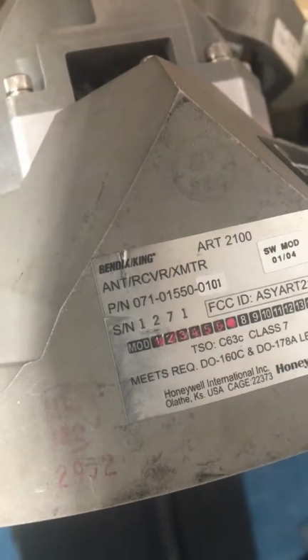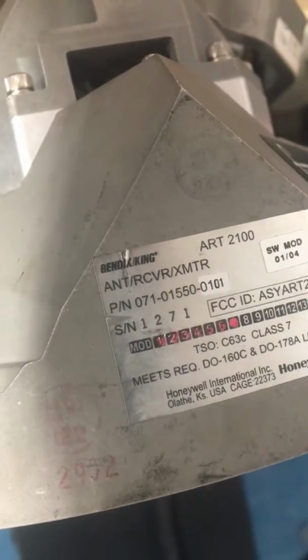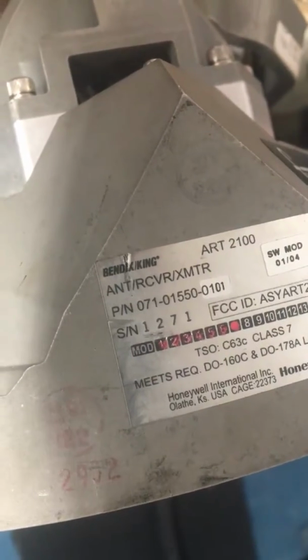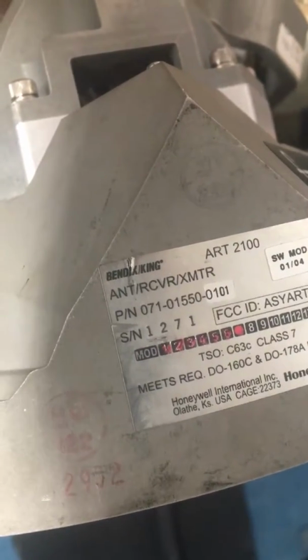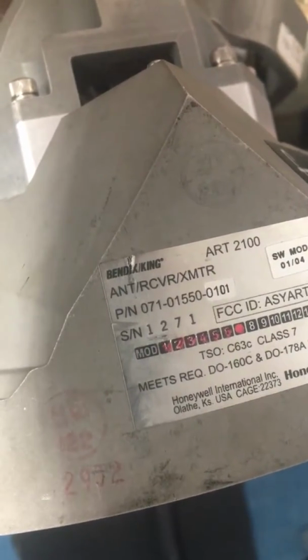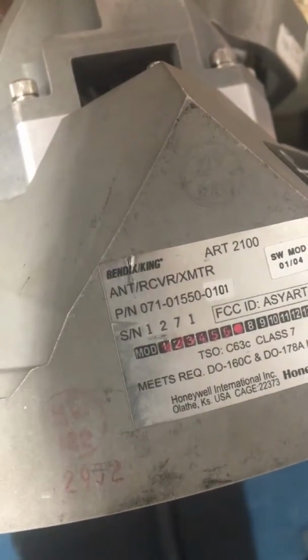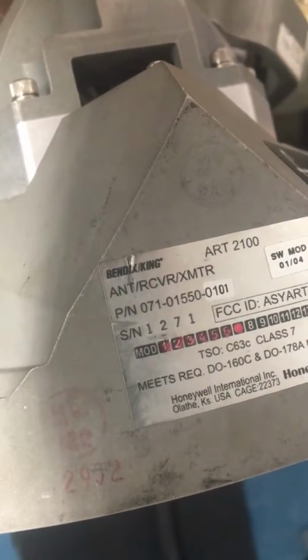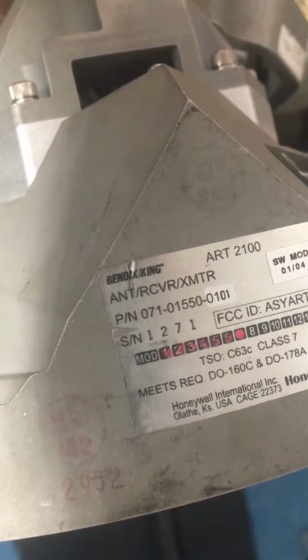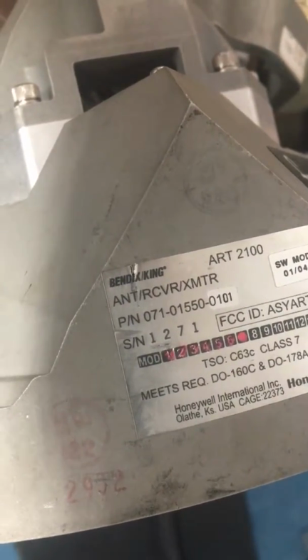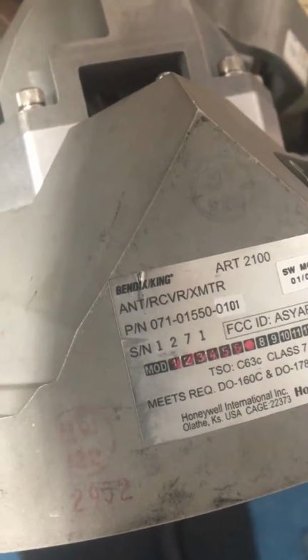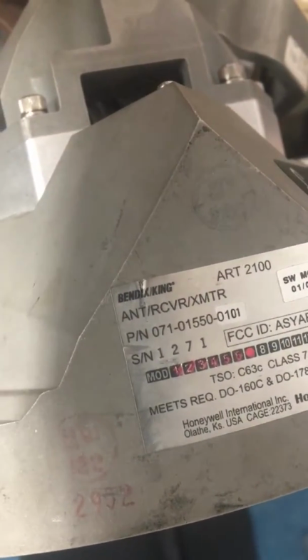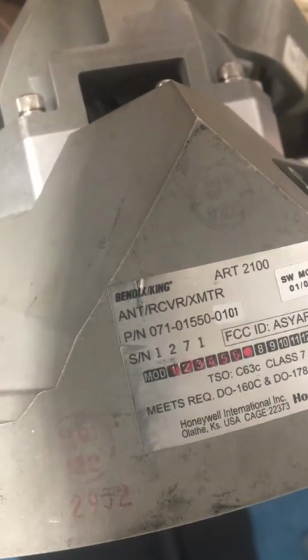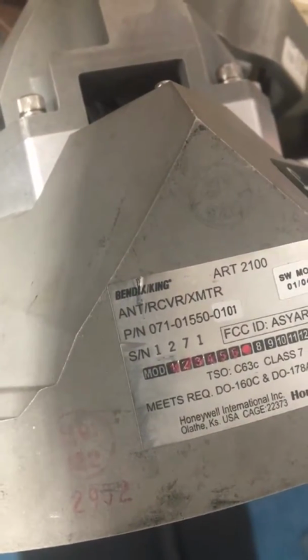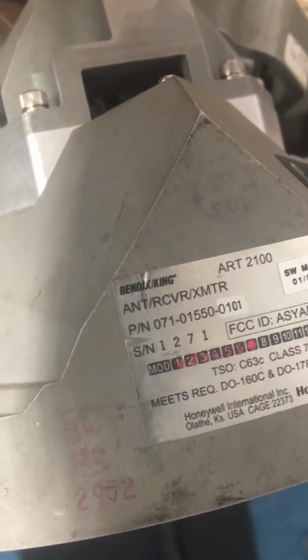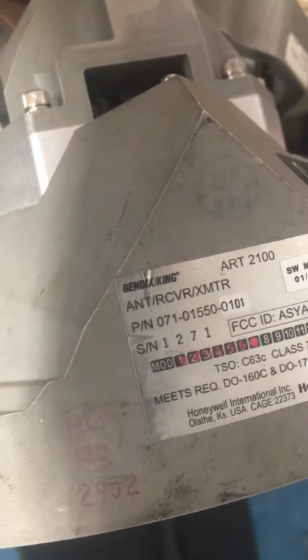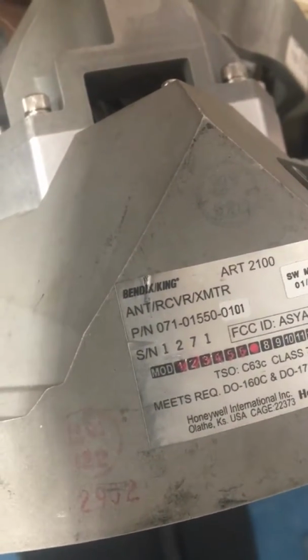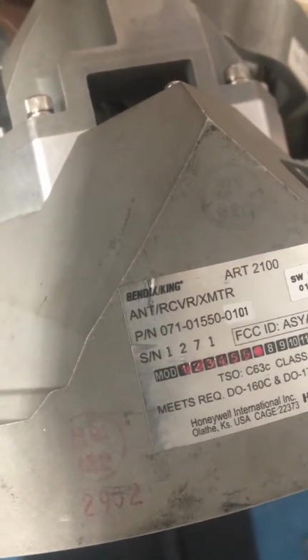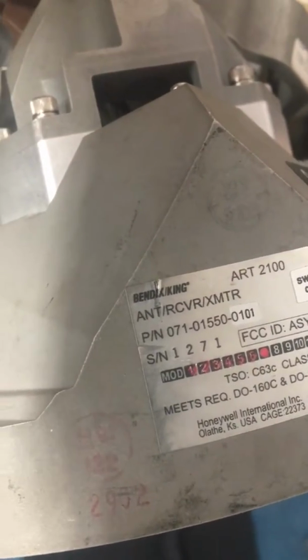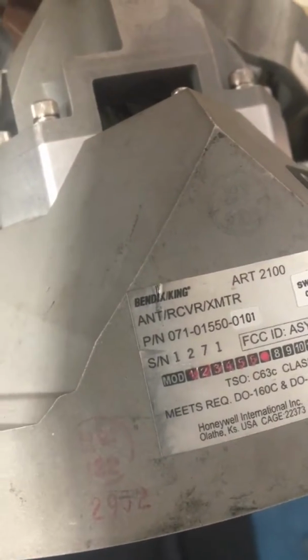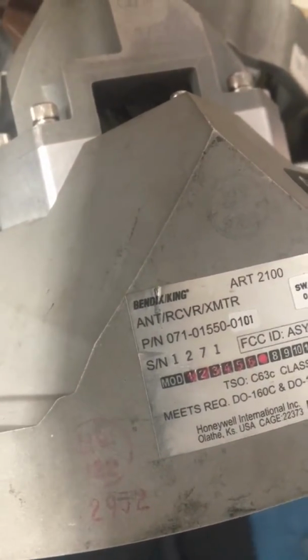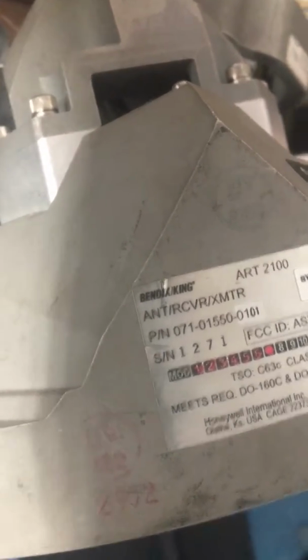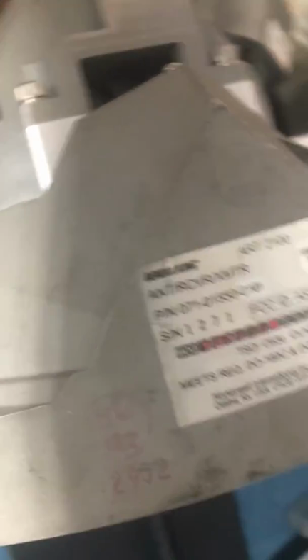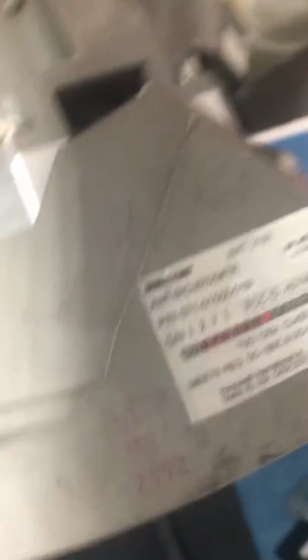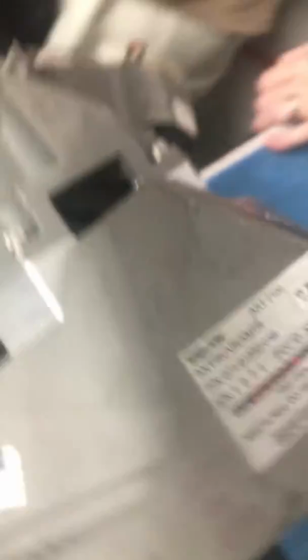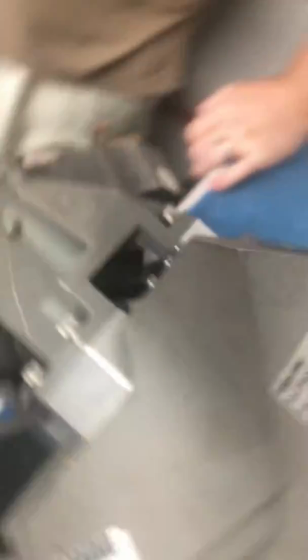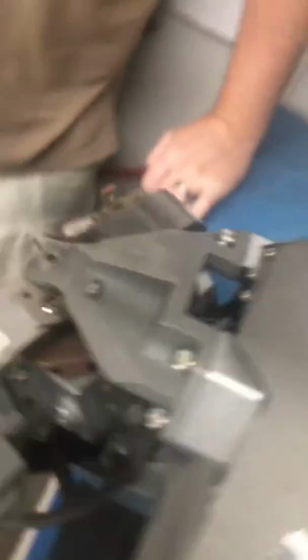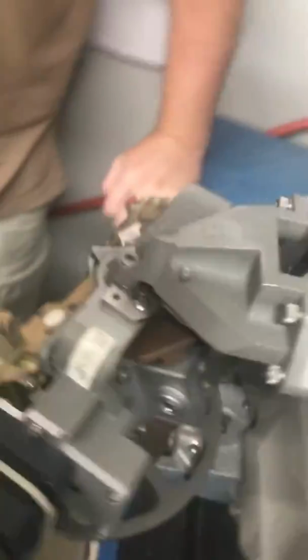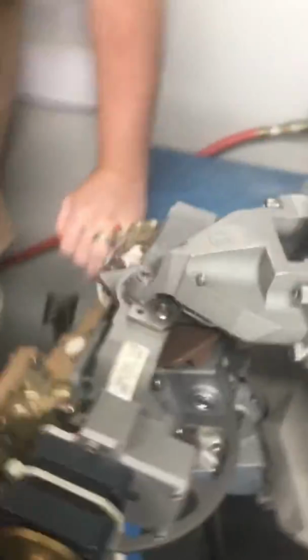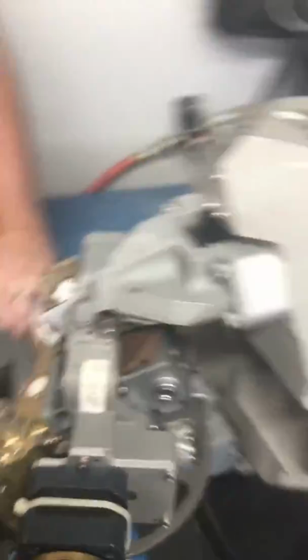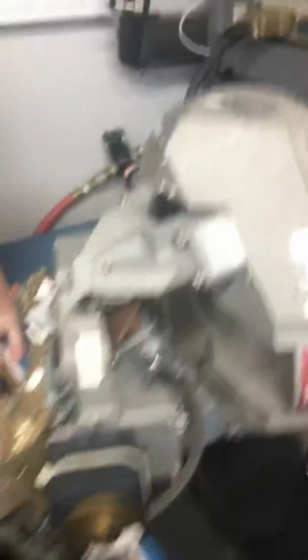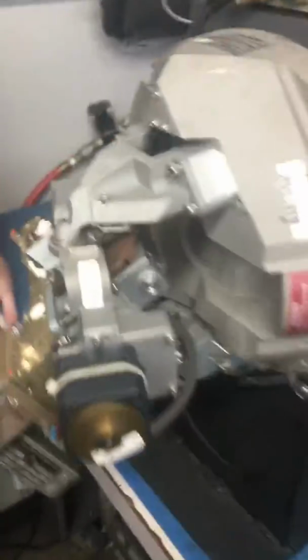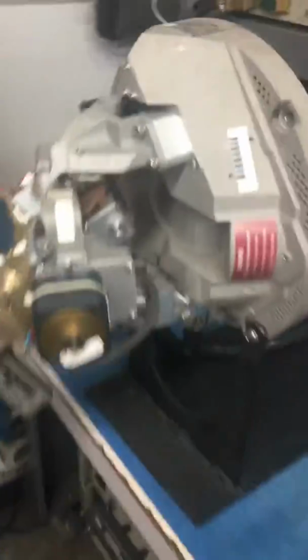Serial number one two seven one. Complaint unit and up.